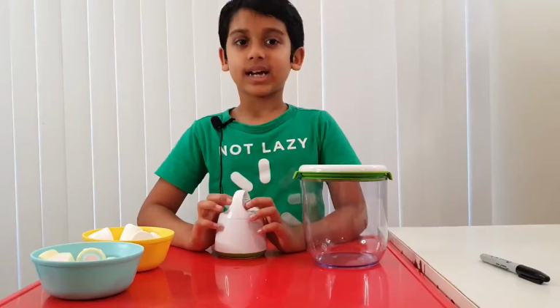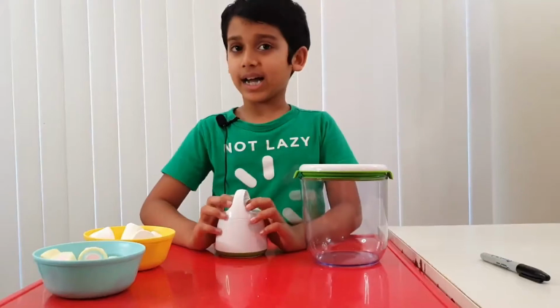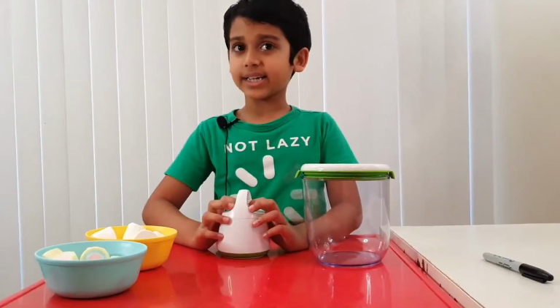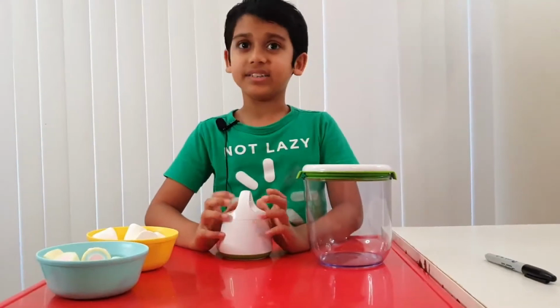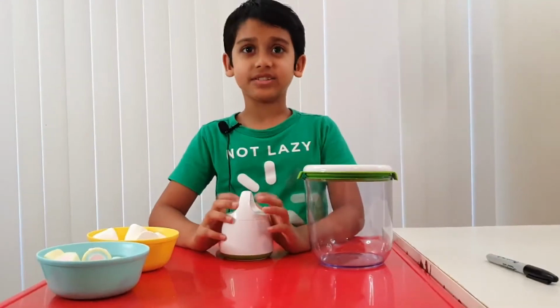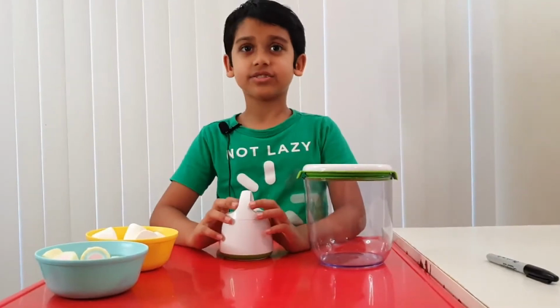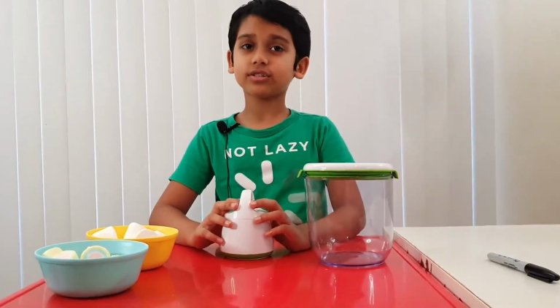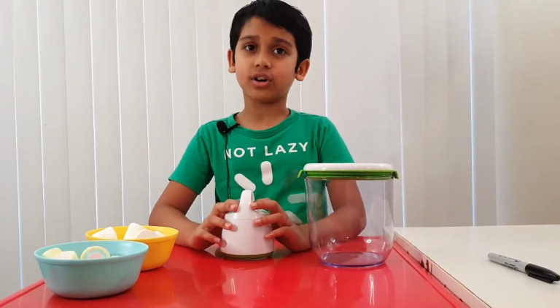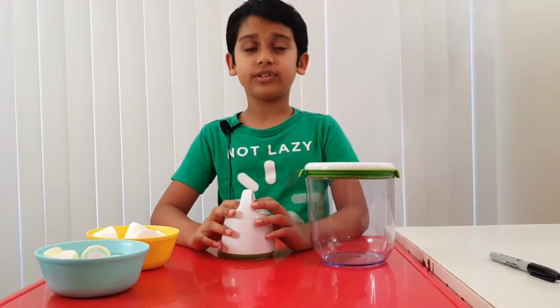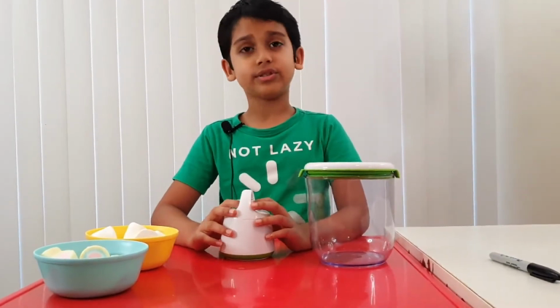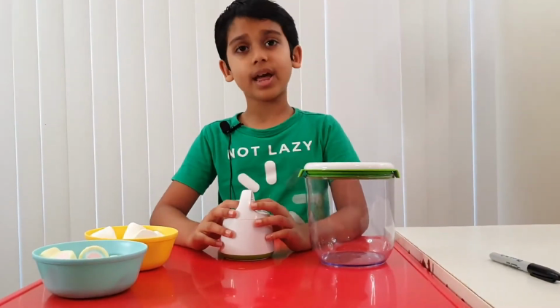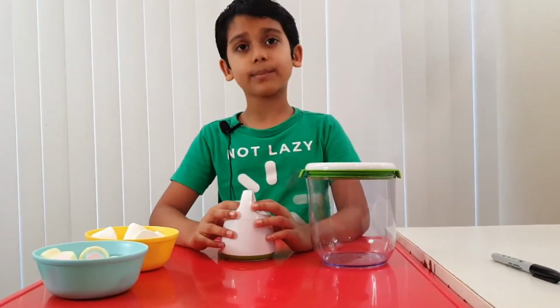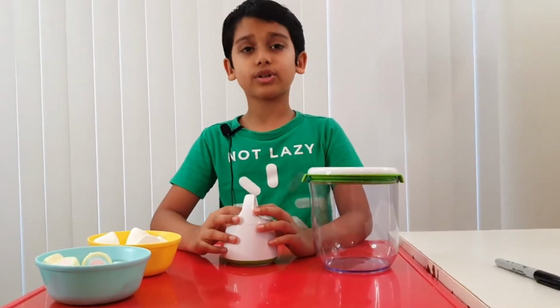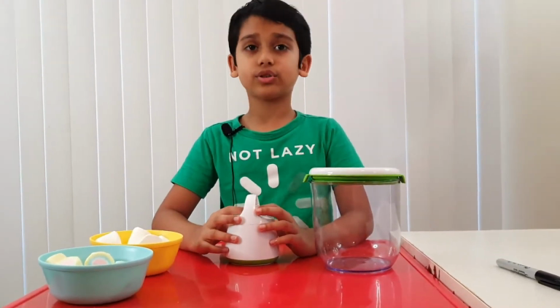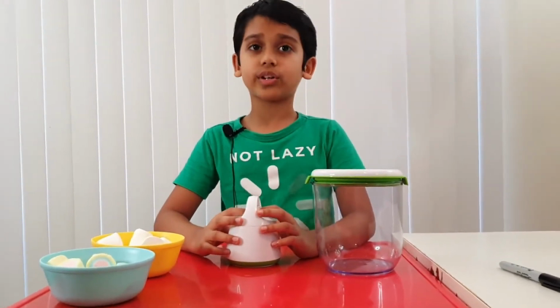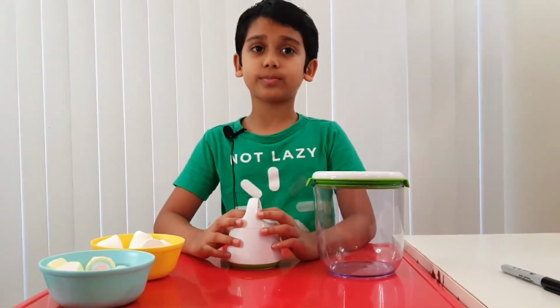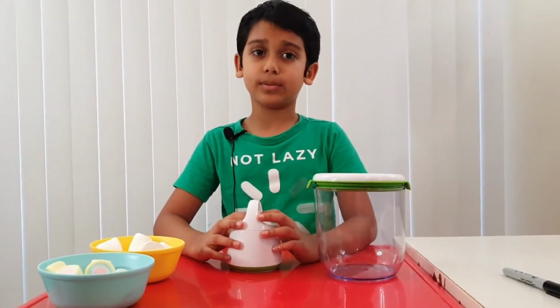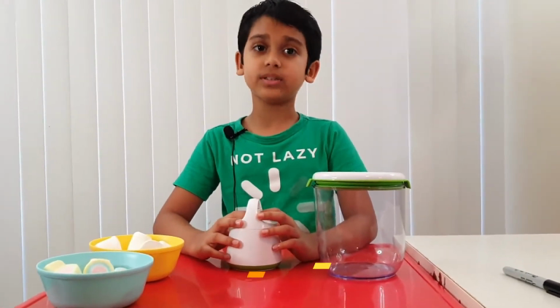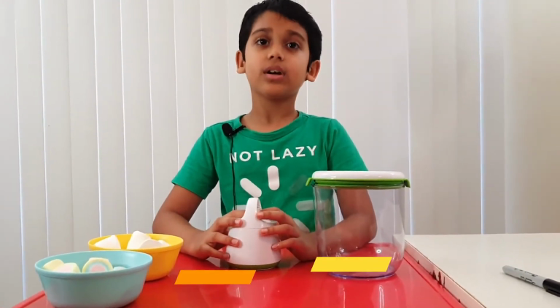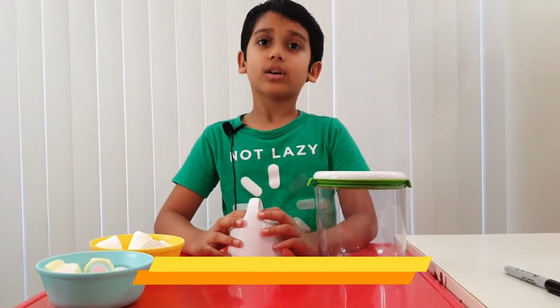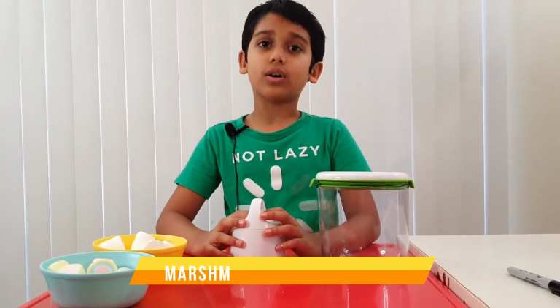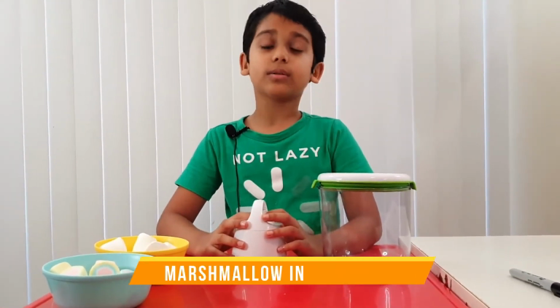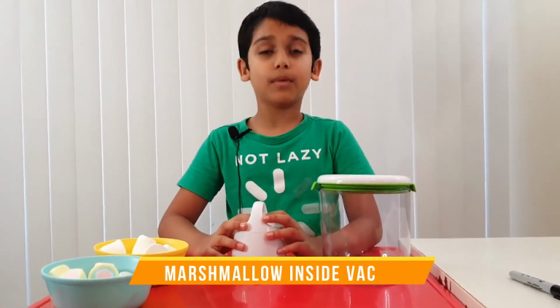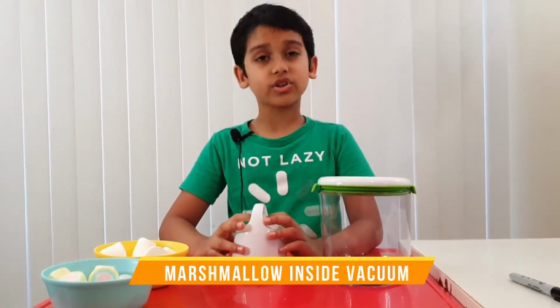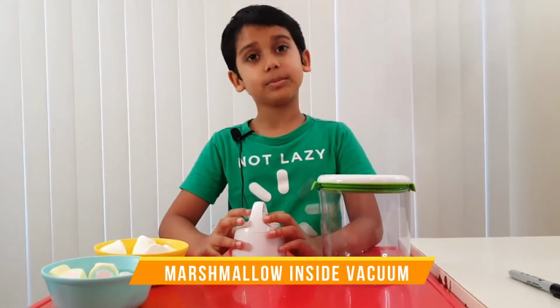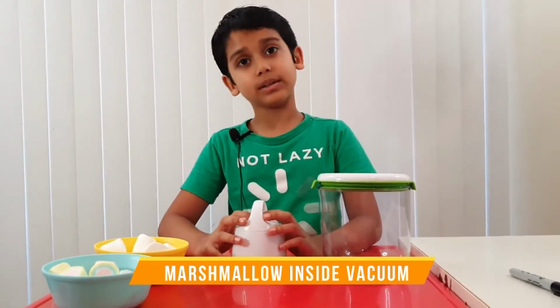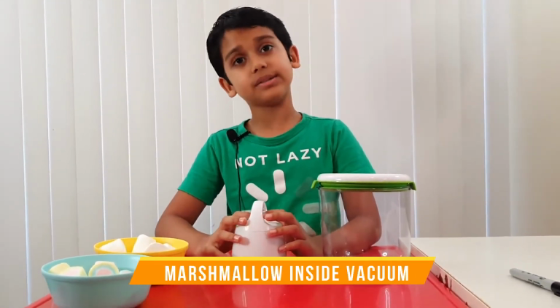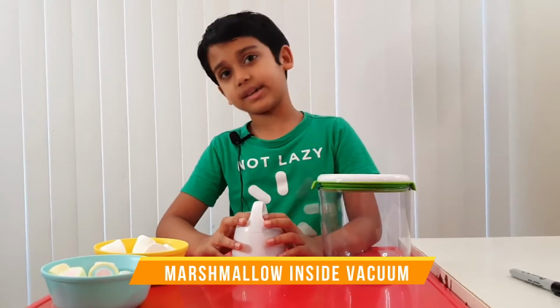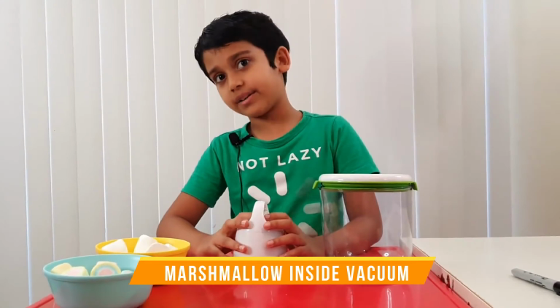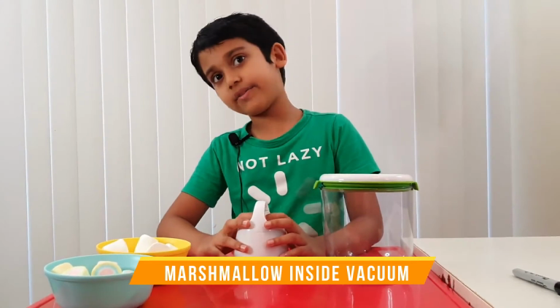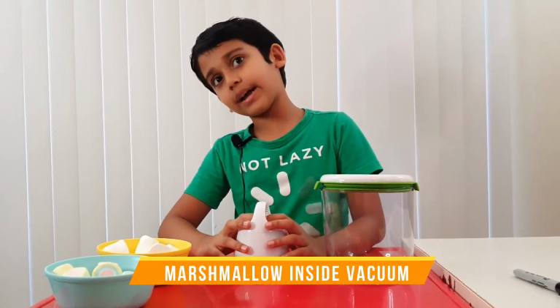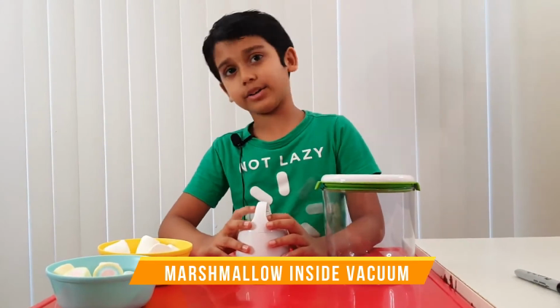Hi guys, this is Arnav, and today I'm going to show an experiment called marshmallow inside a vacuum.